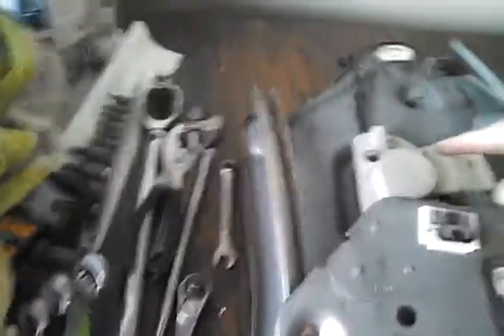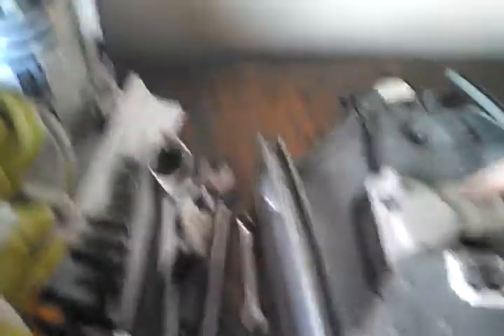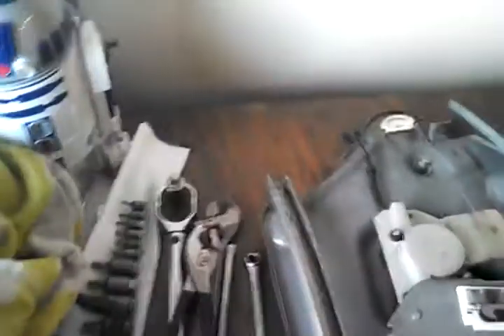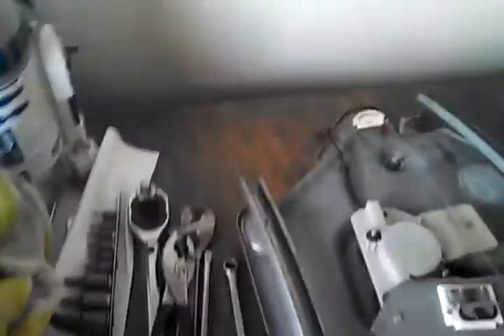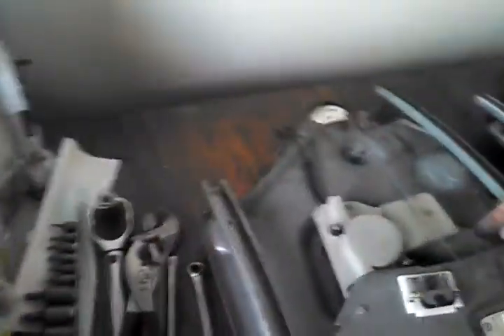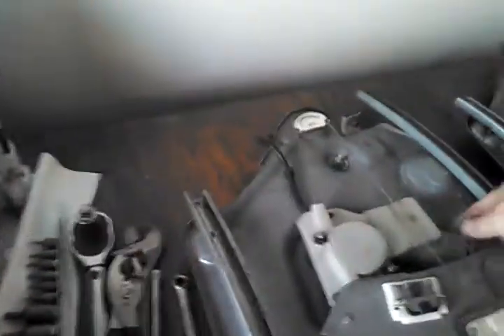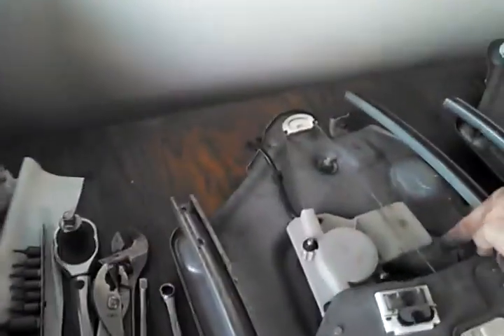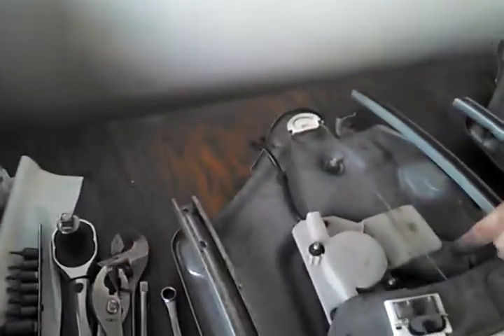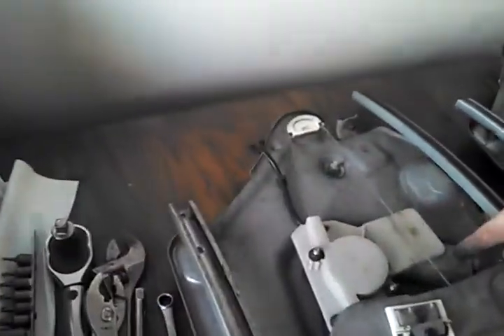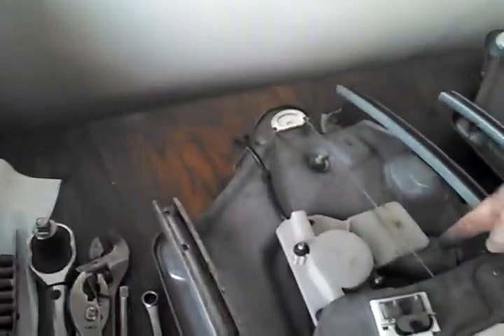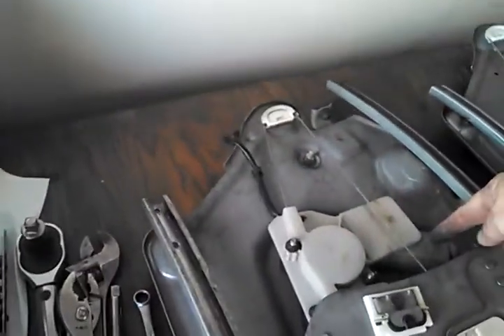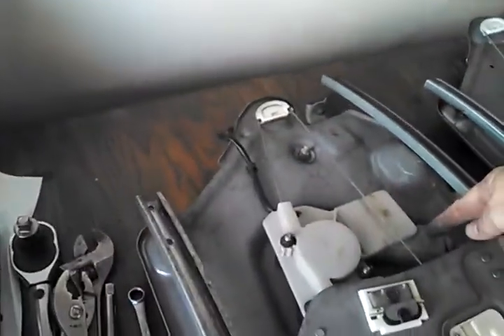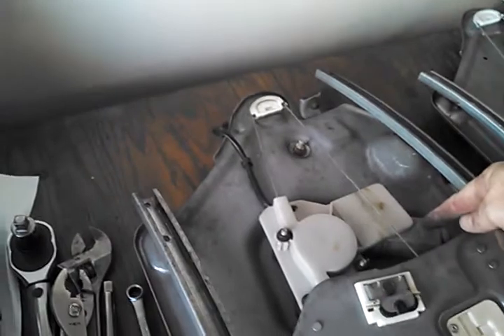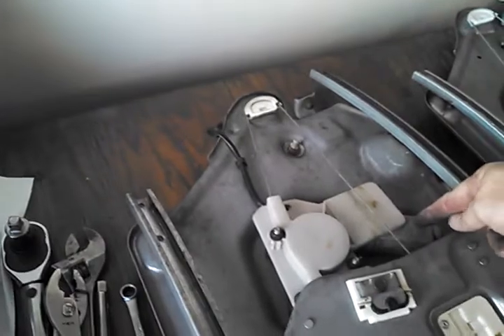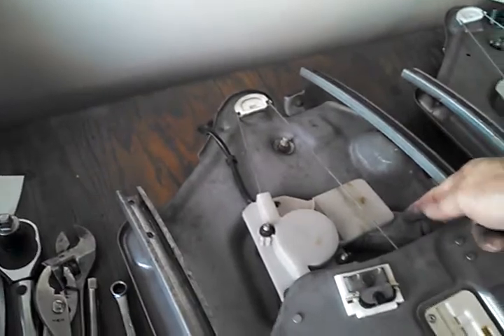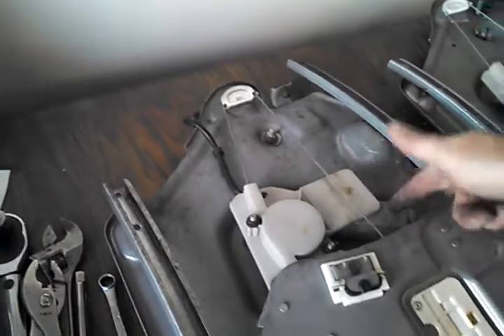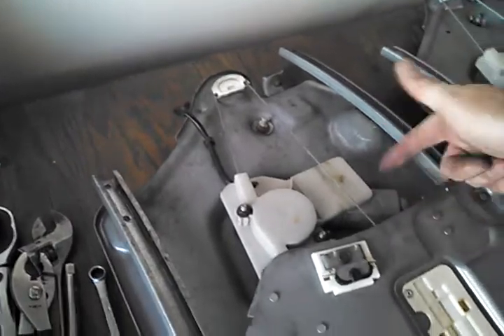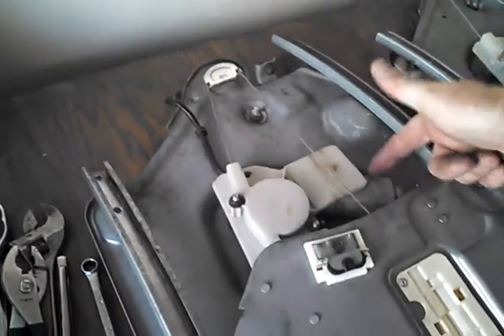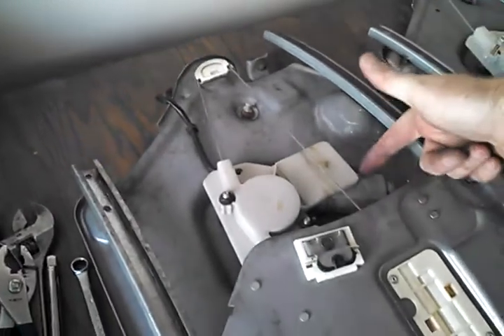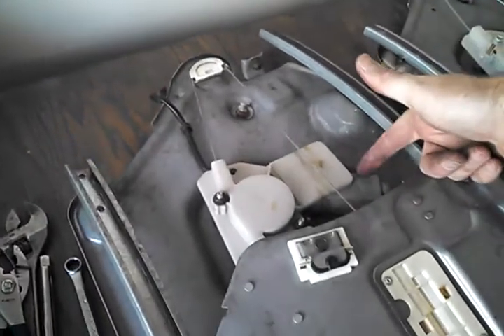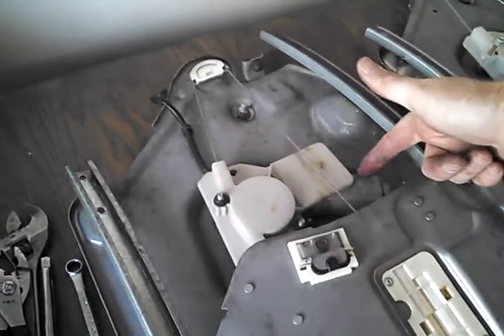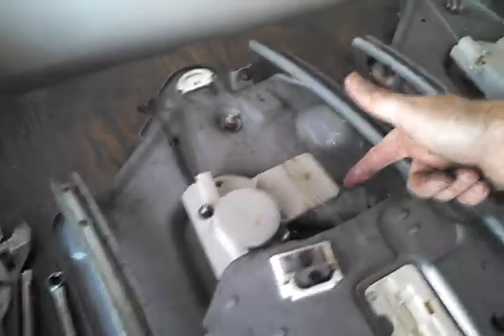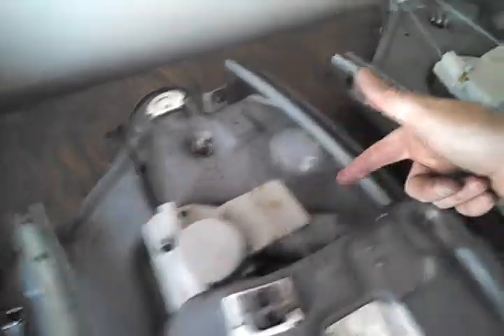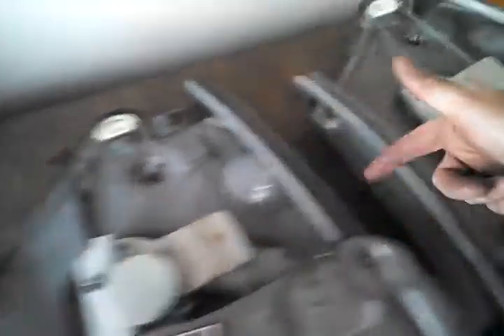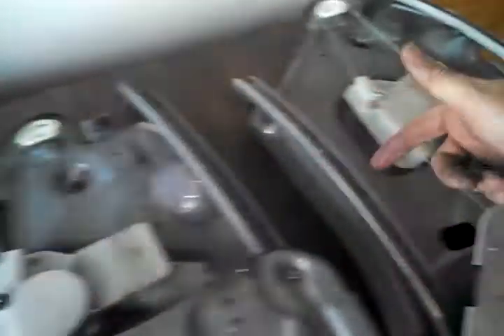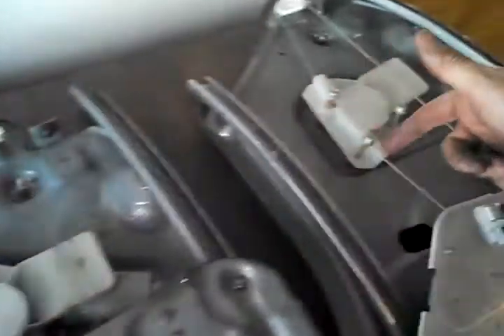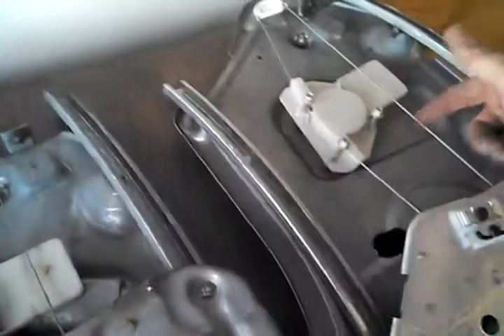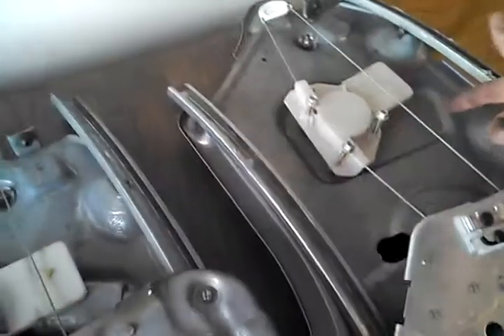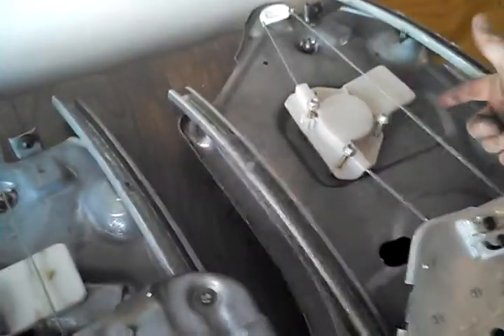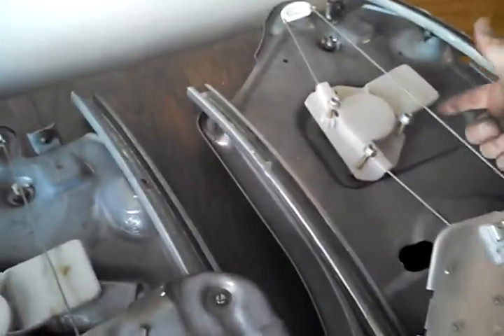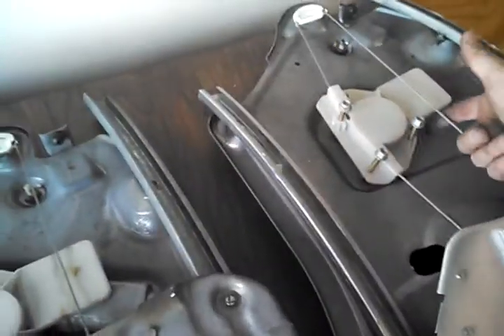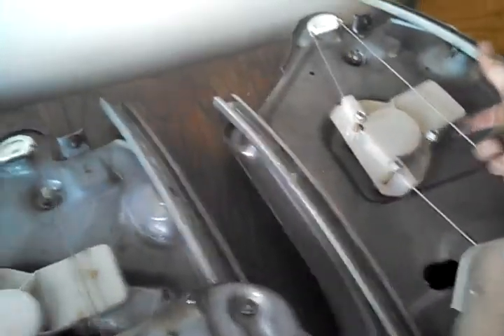The electric motor is this little guy right here — I'm touching it here. And you can see it's not there in the new one.